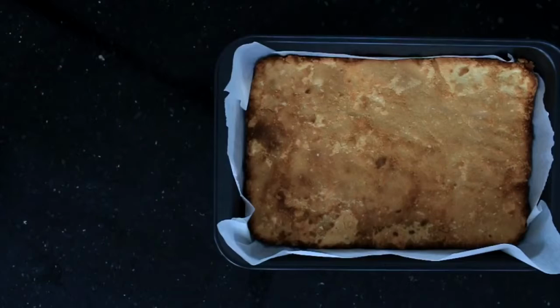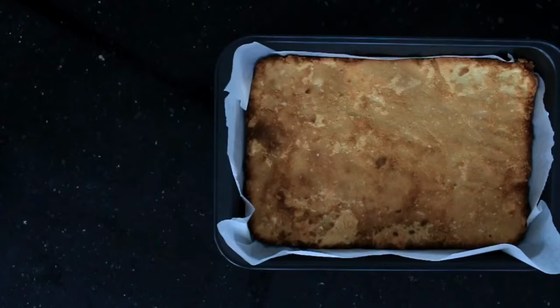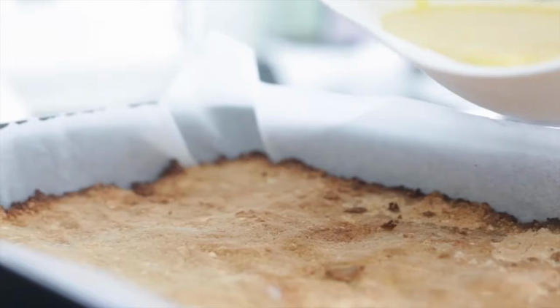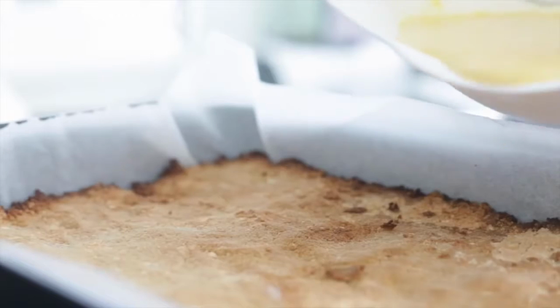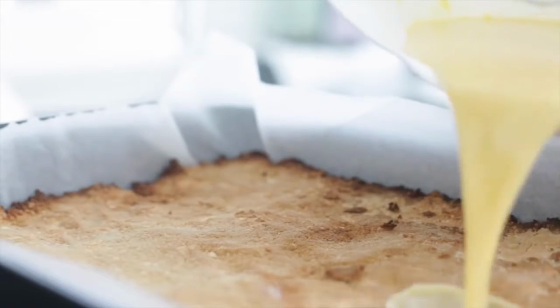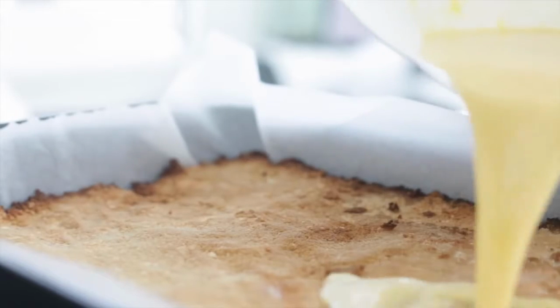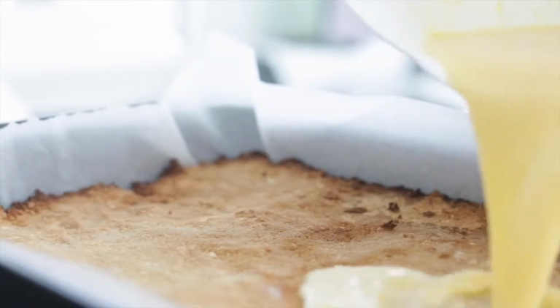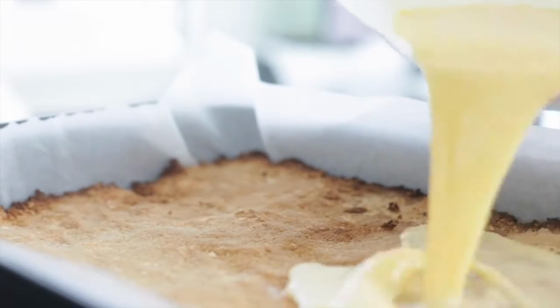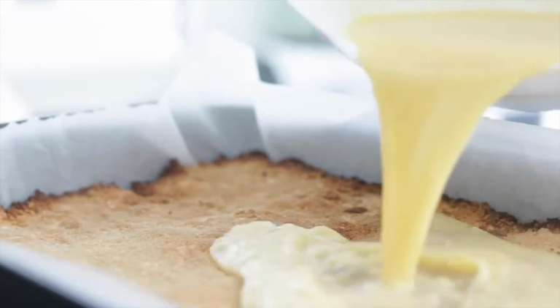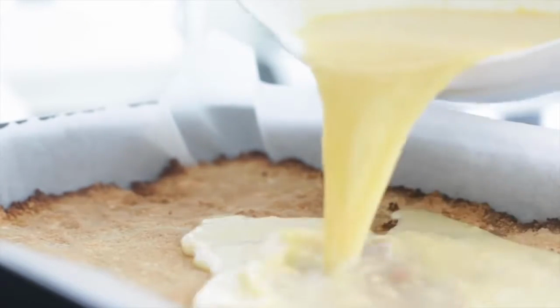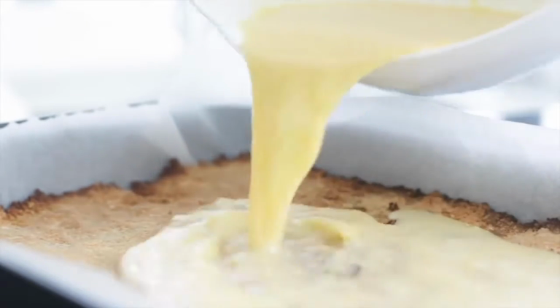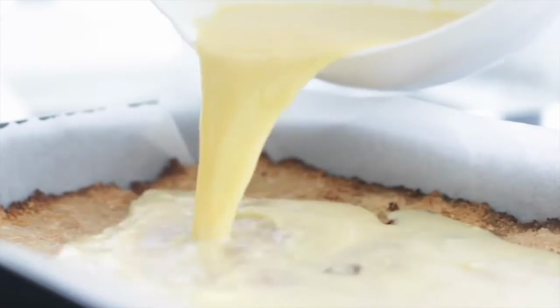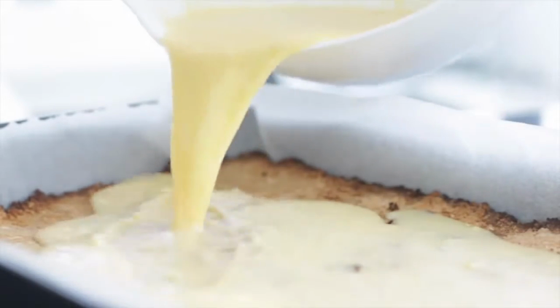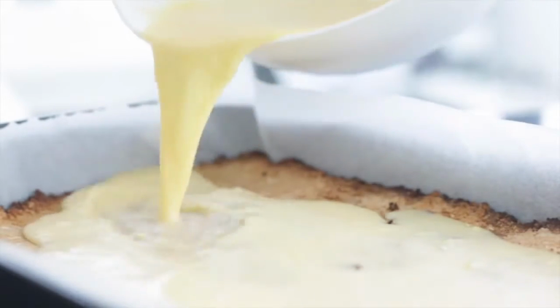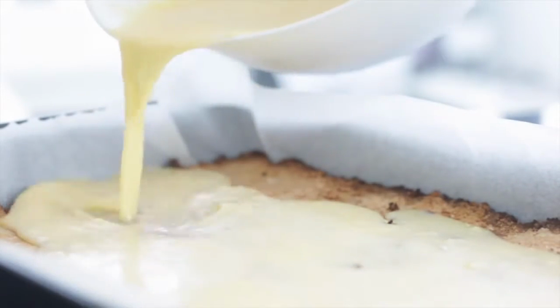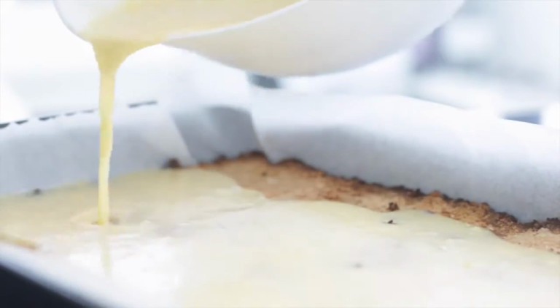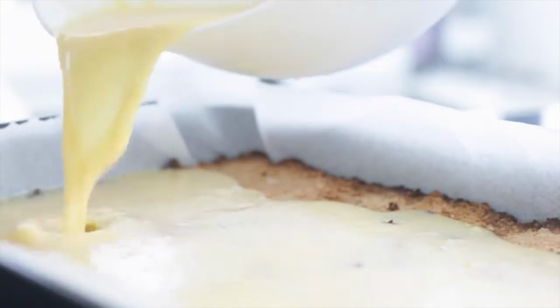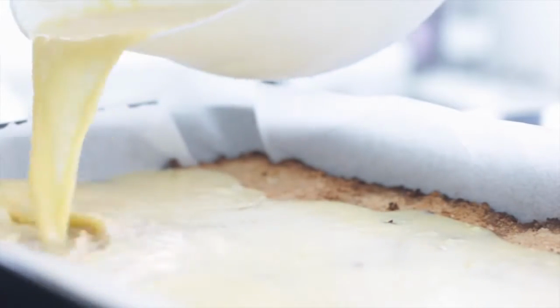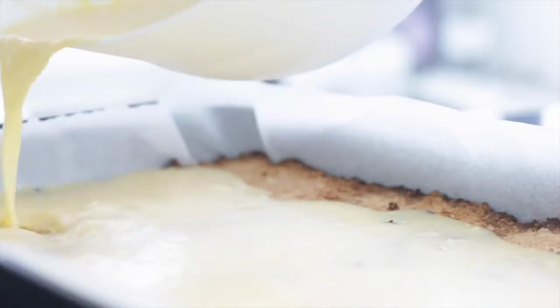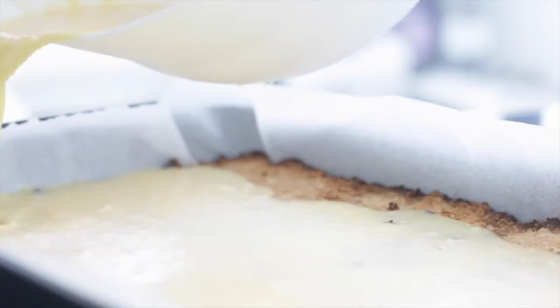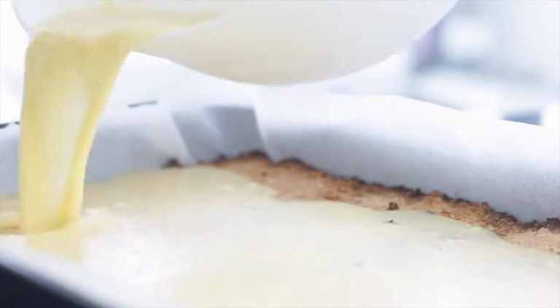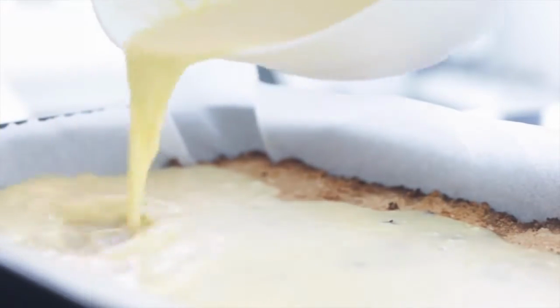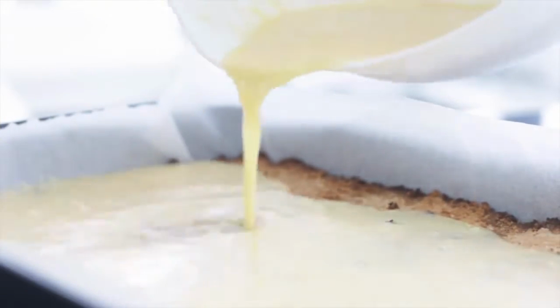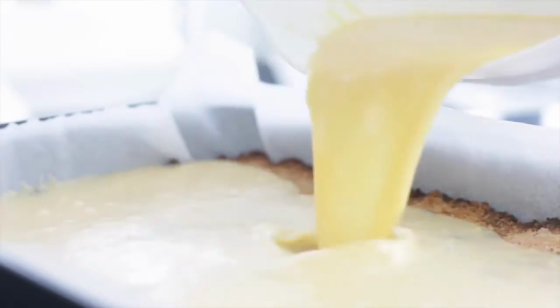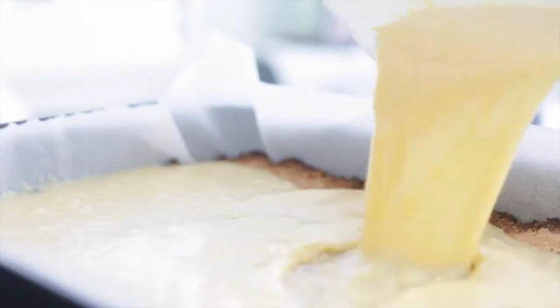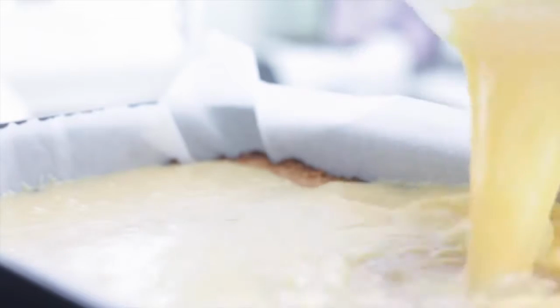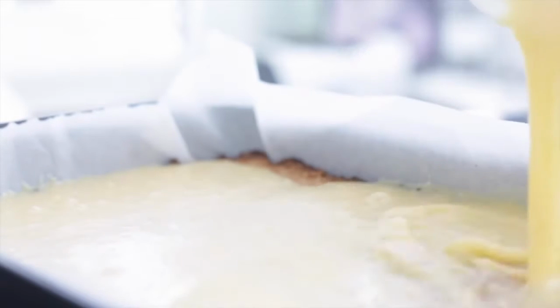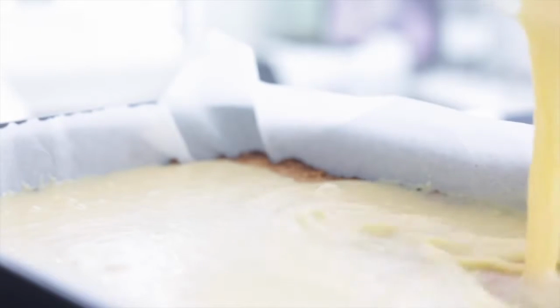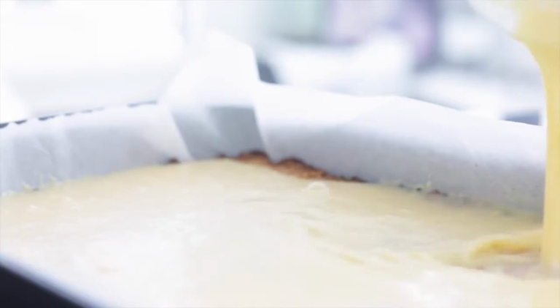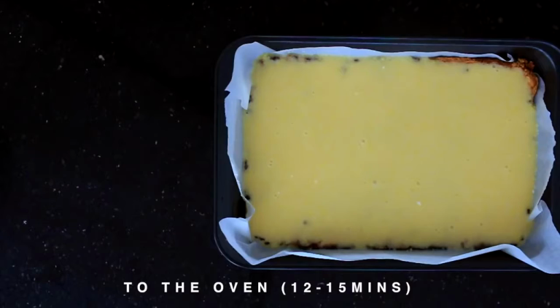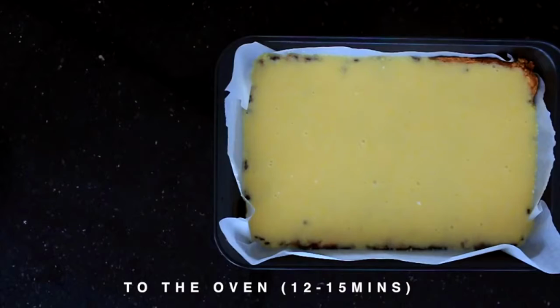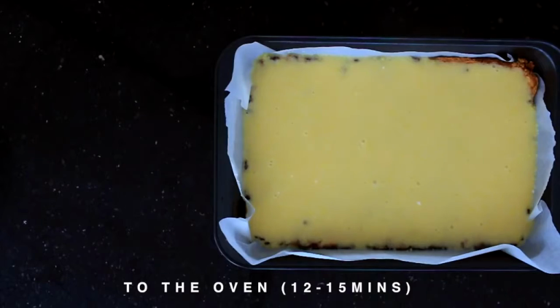By now the crust should have cooled a little bit and you can pour the mix over the crust layer and pop it back into the oven for another fifteen minutes.